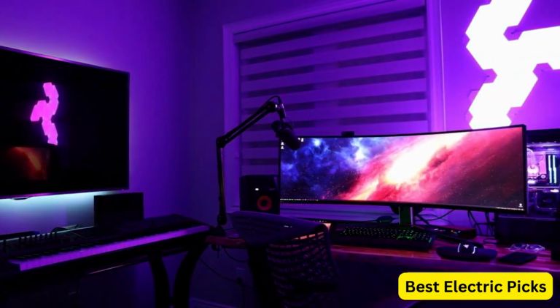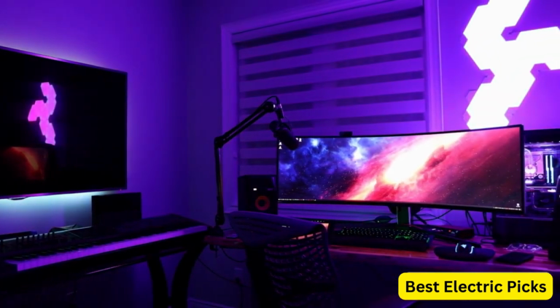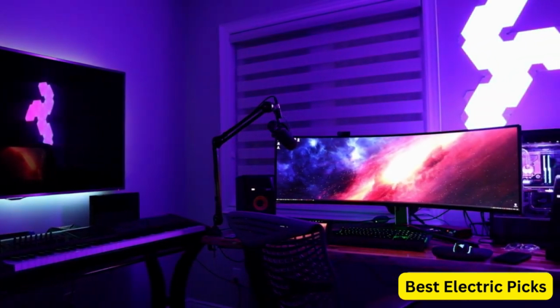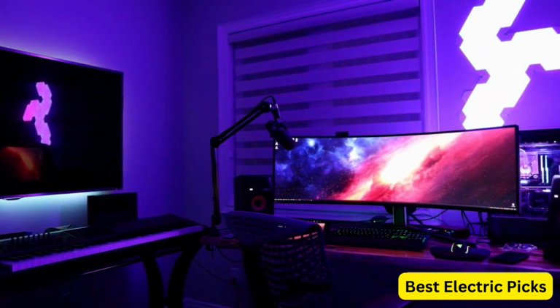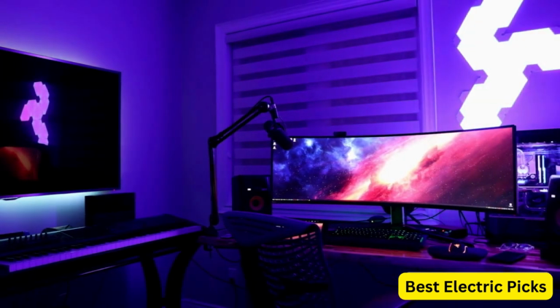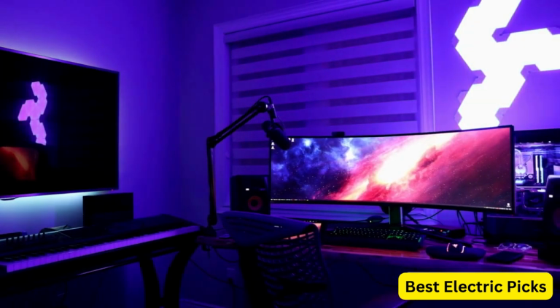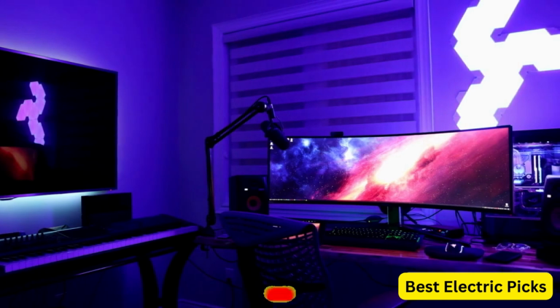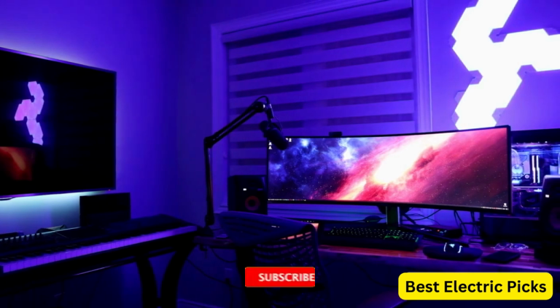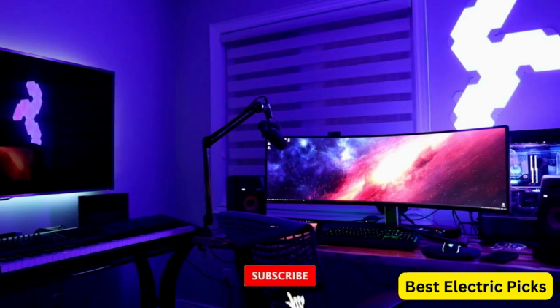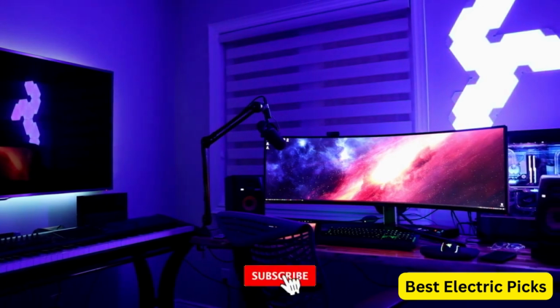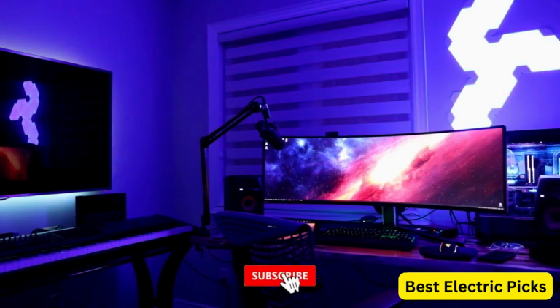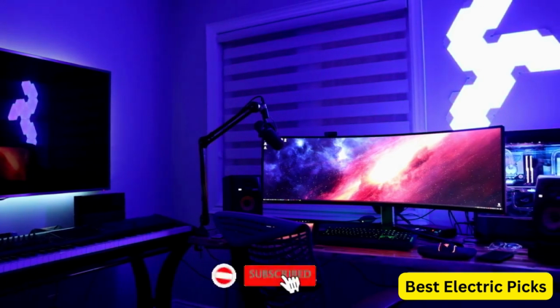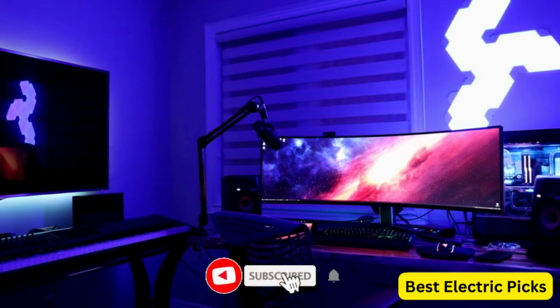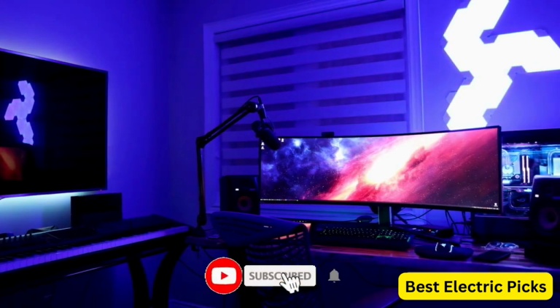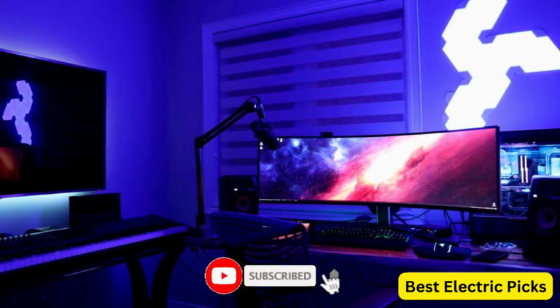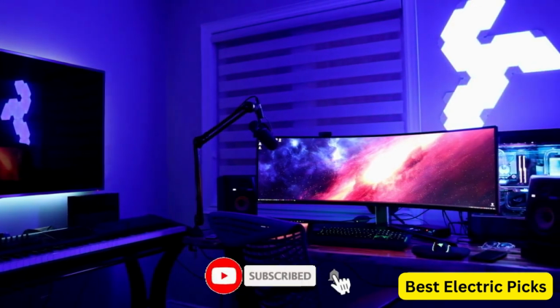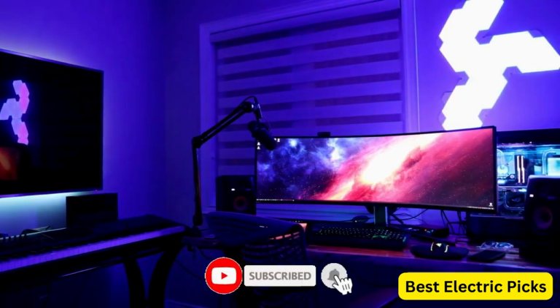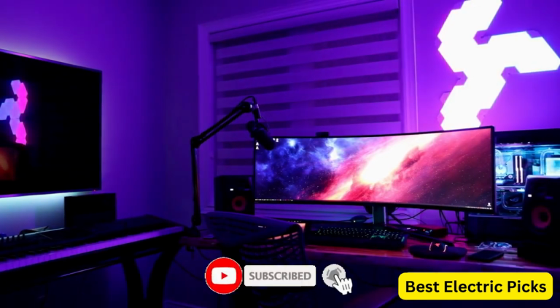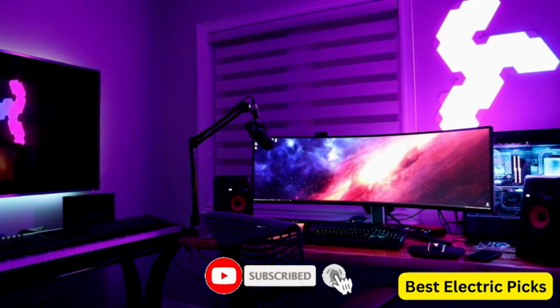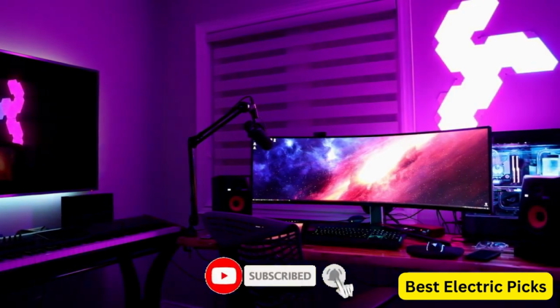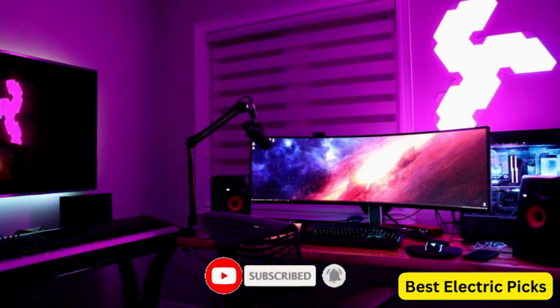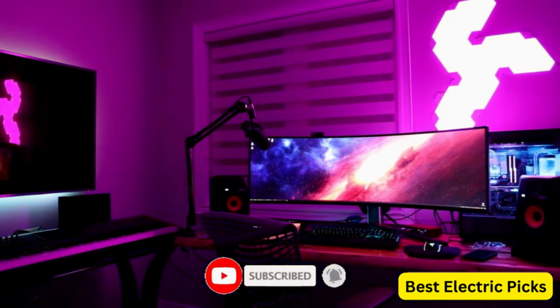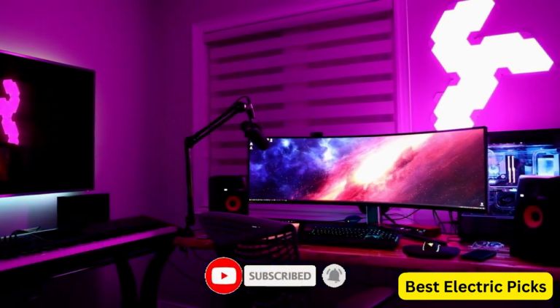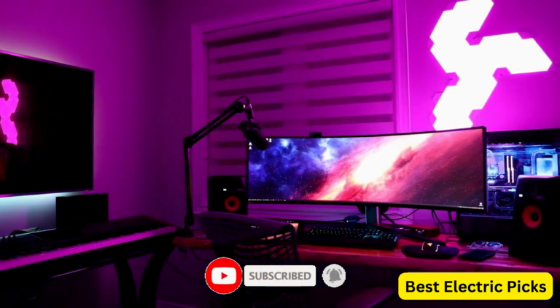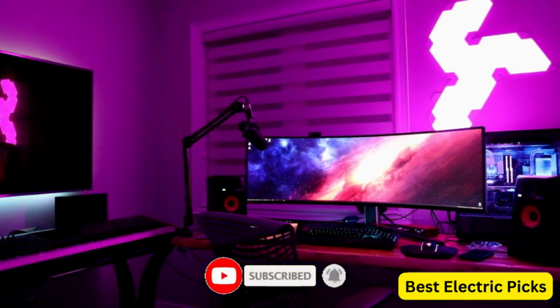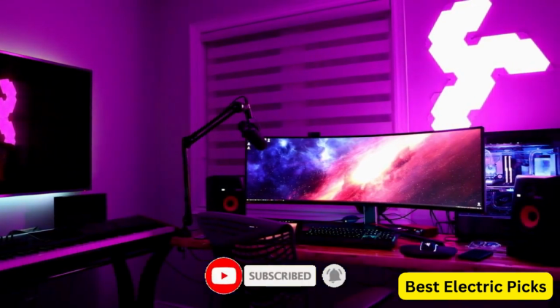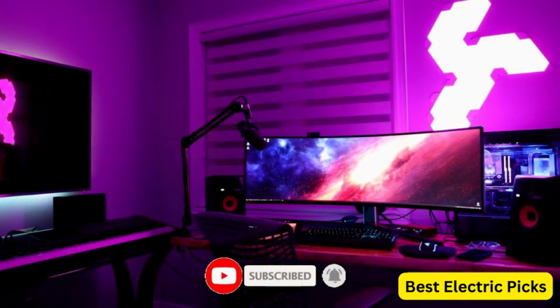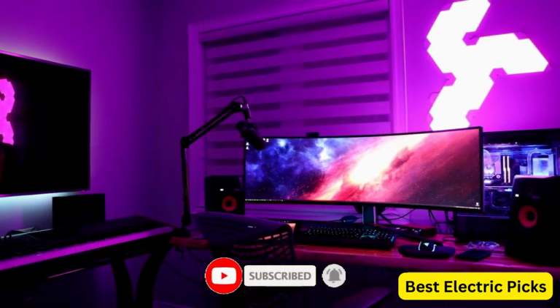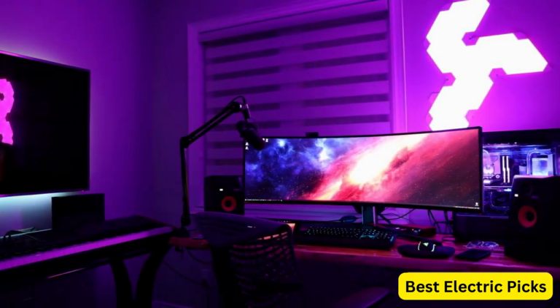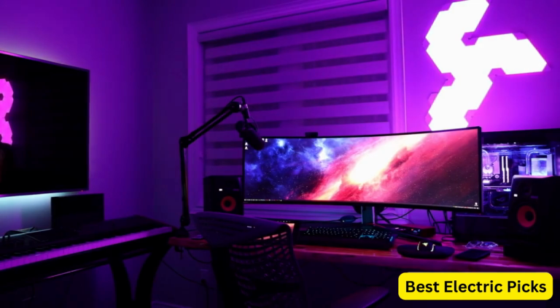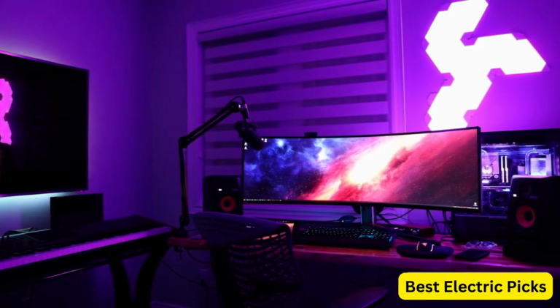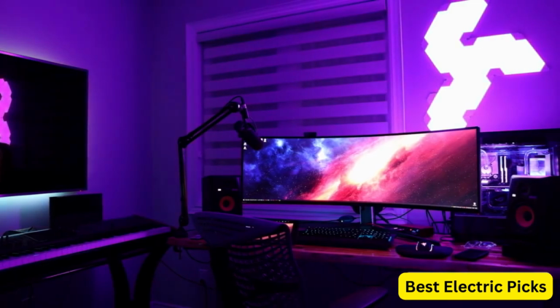Please like, comment, and share the video, and don't forget to subscribe to our channel for more new product review videos. So let's get started.